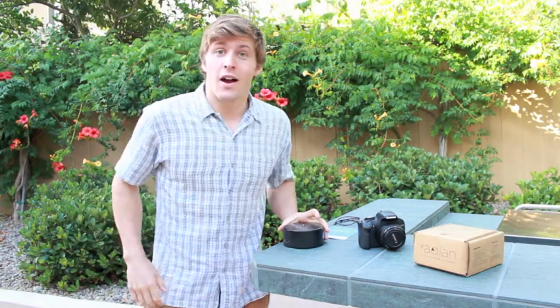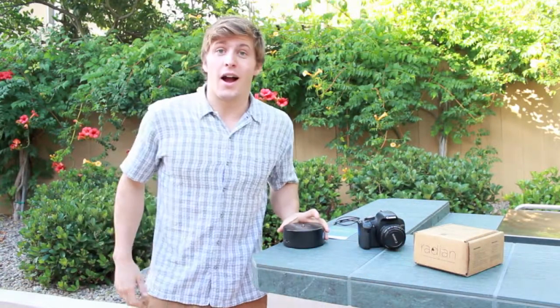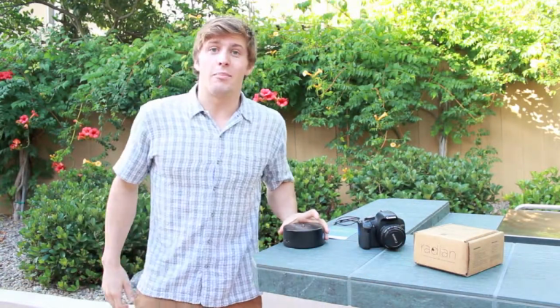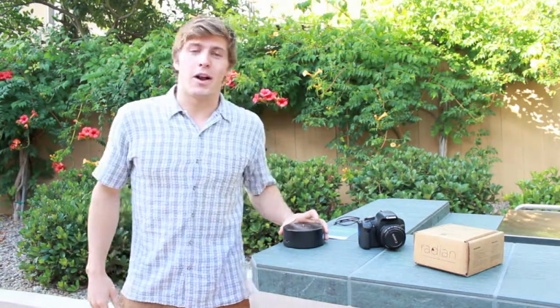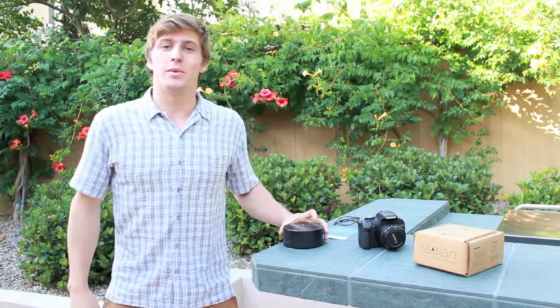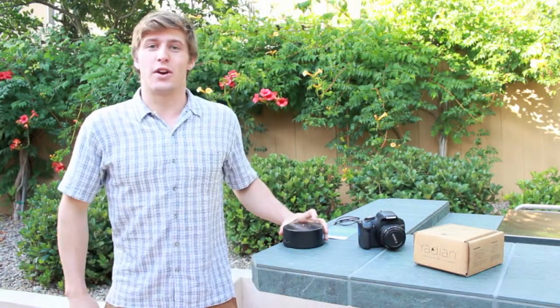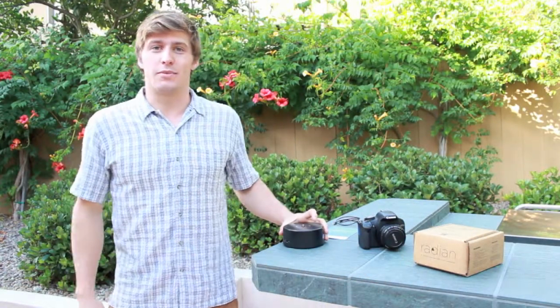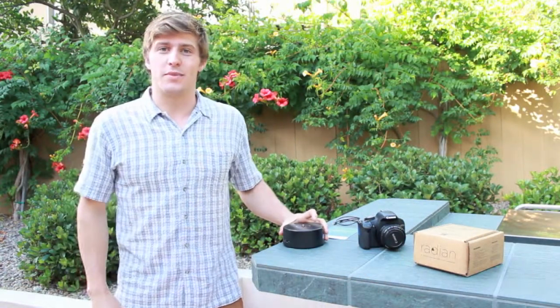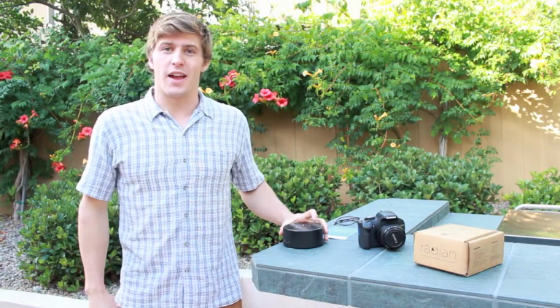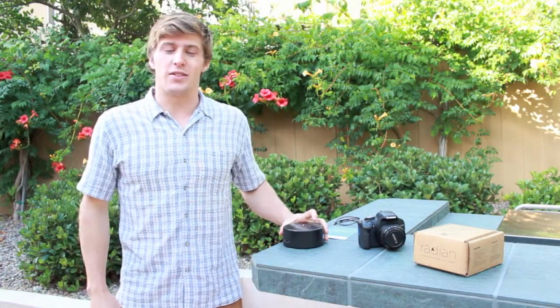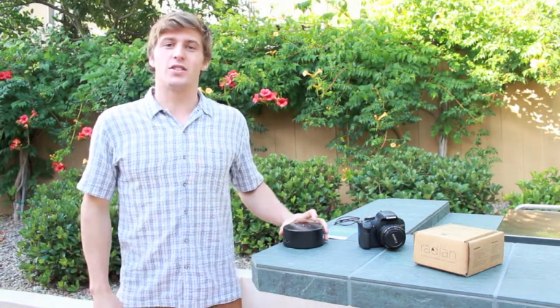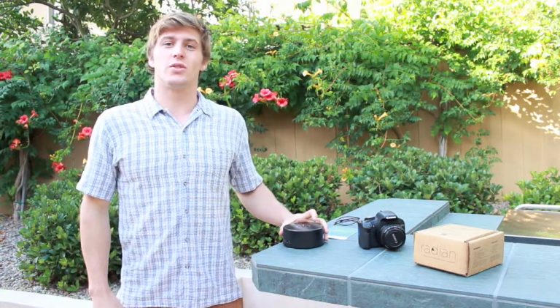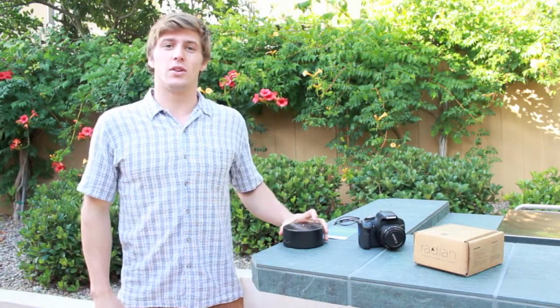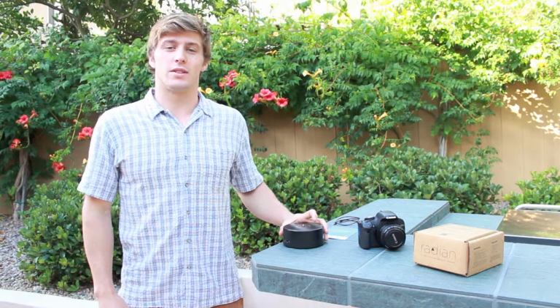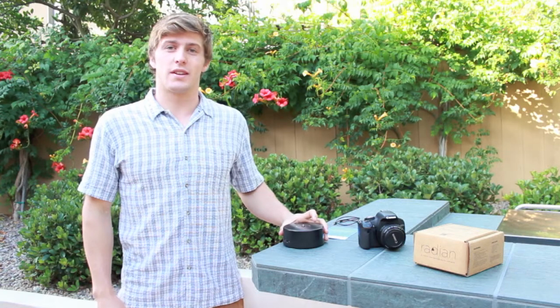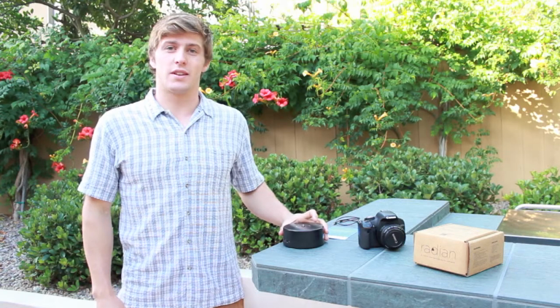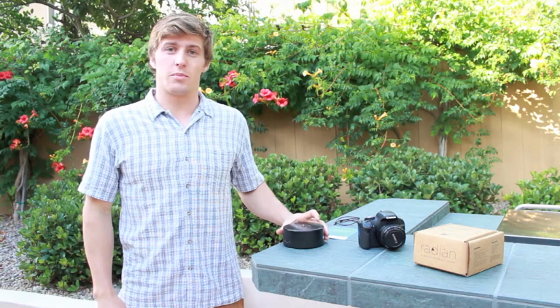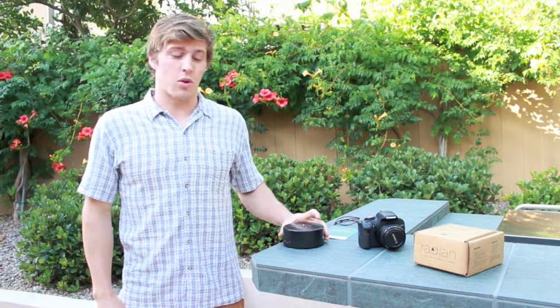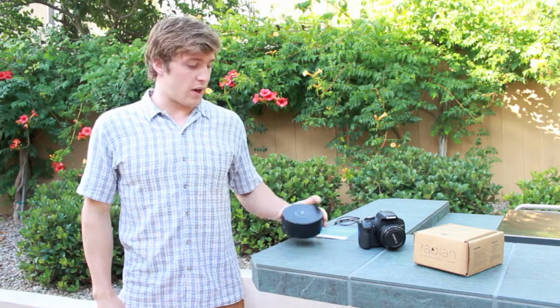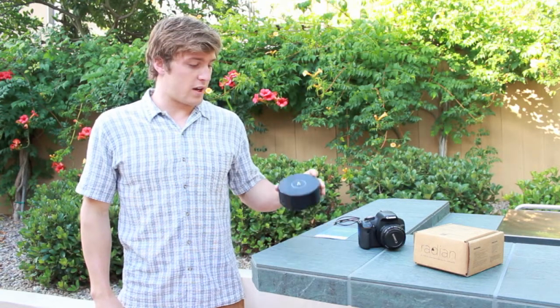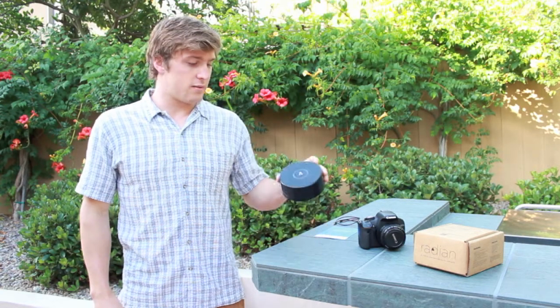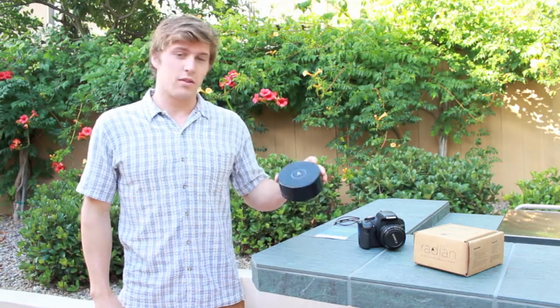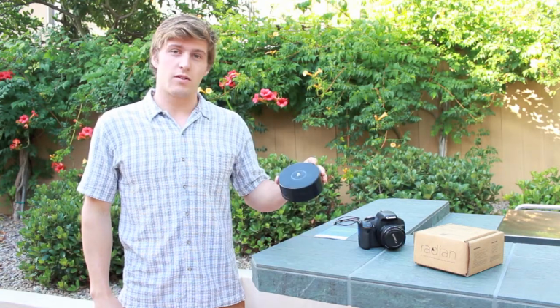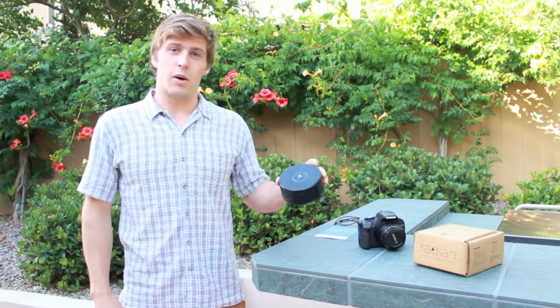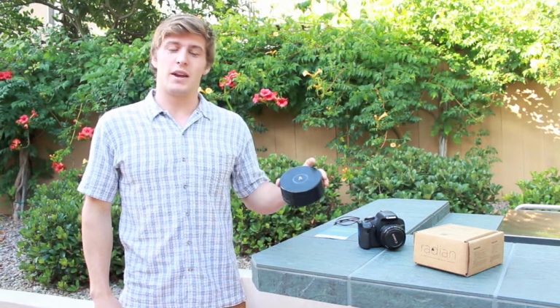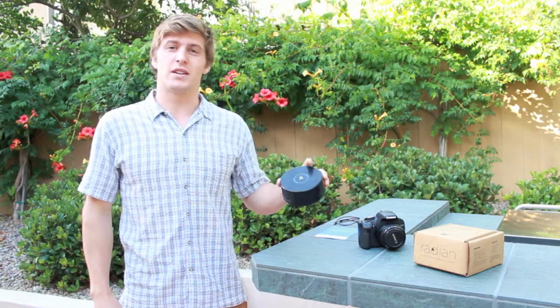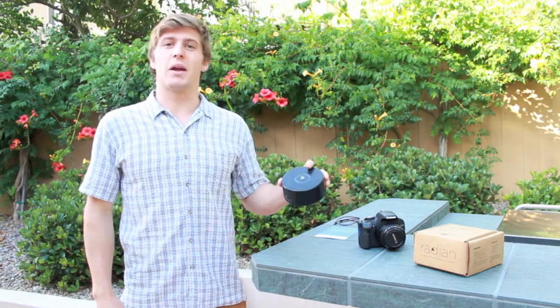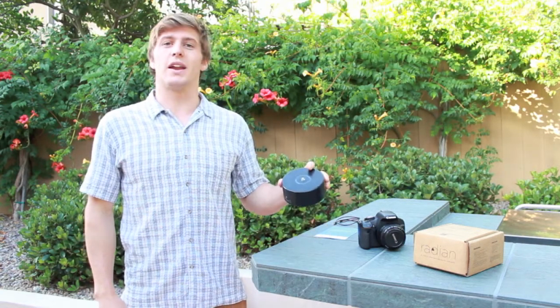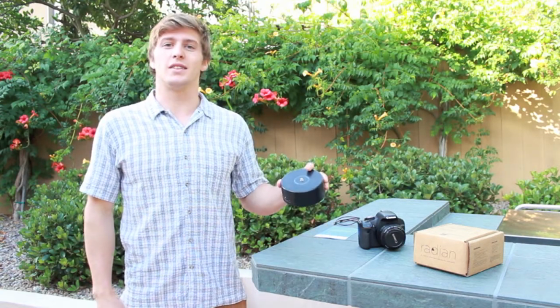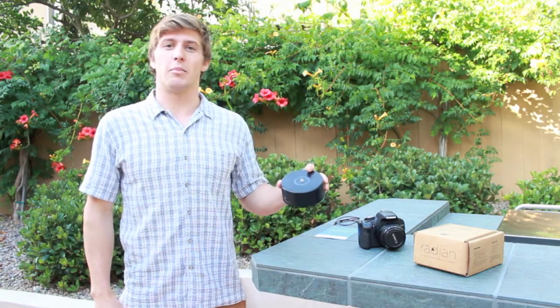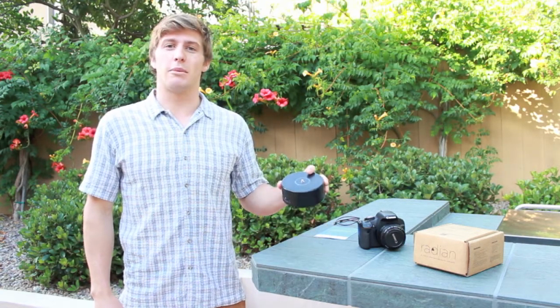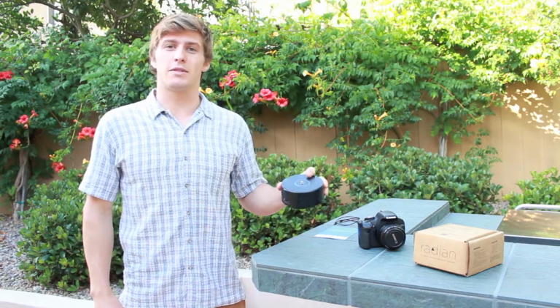Hi, my name is Greg, and this tutorial is how to set up your Radian for a basic panning time-lapse.